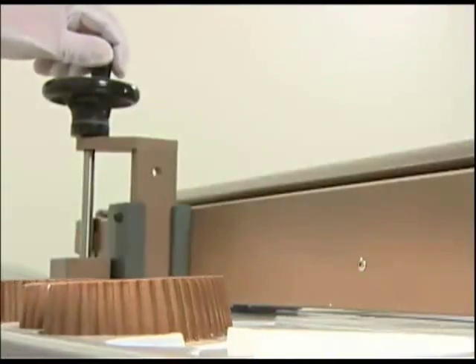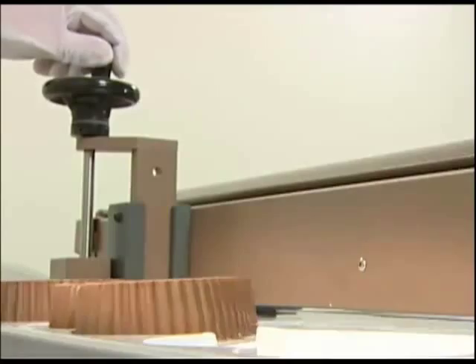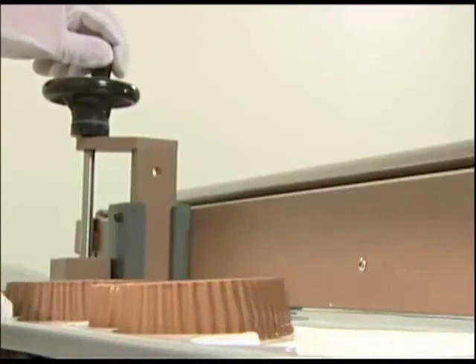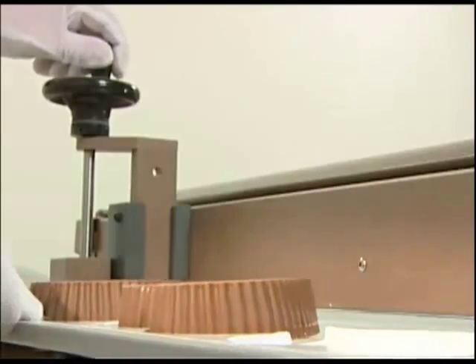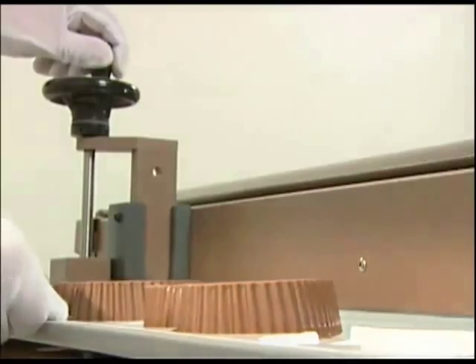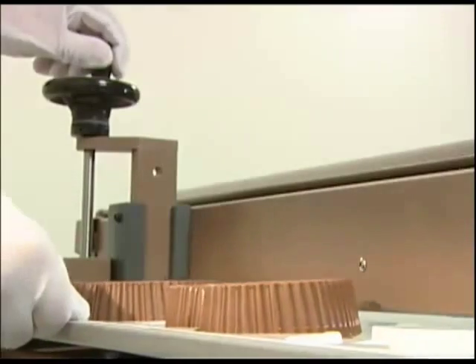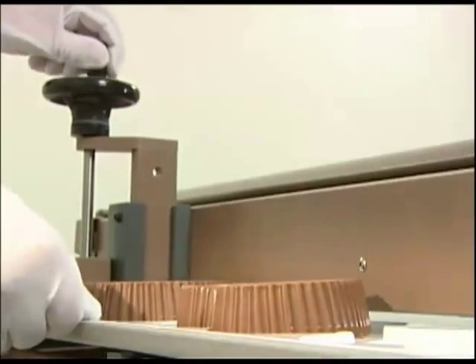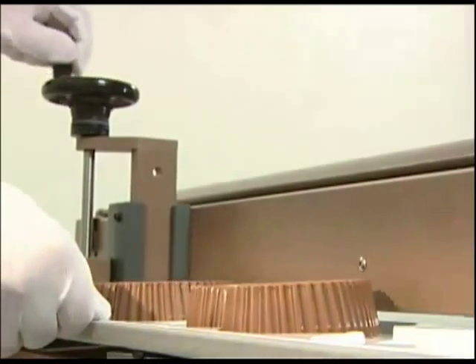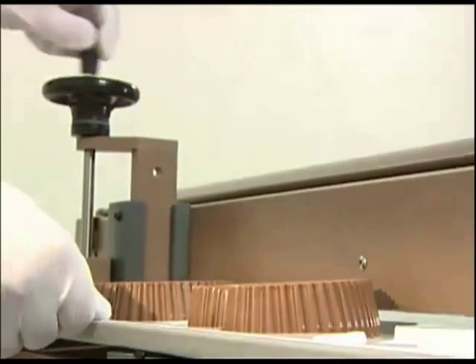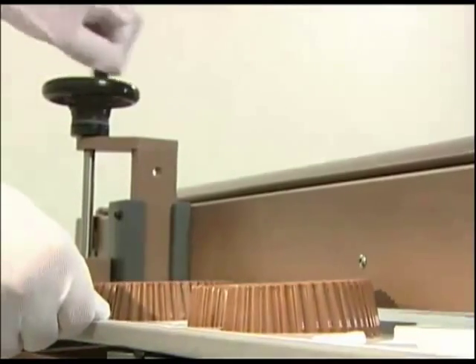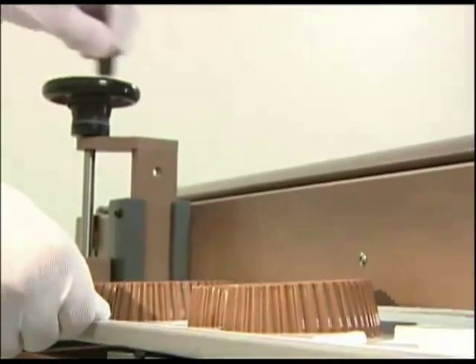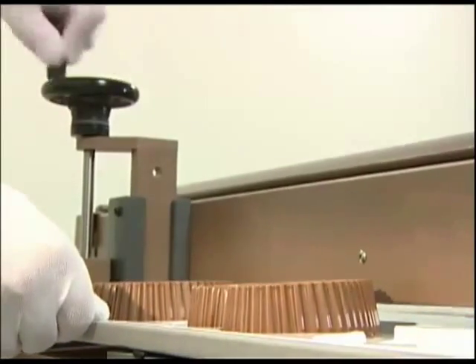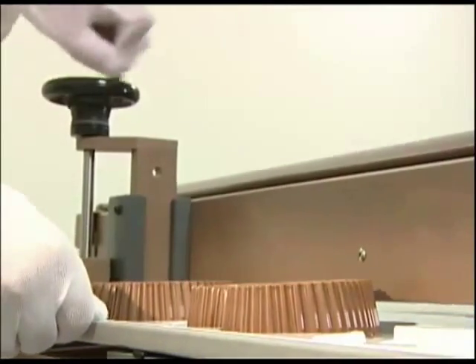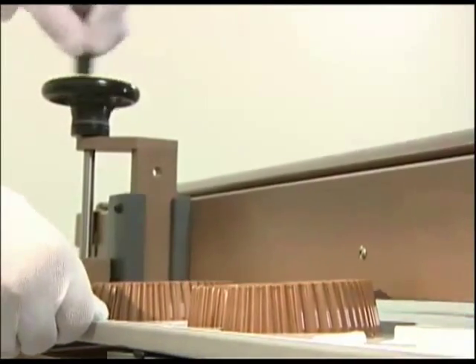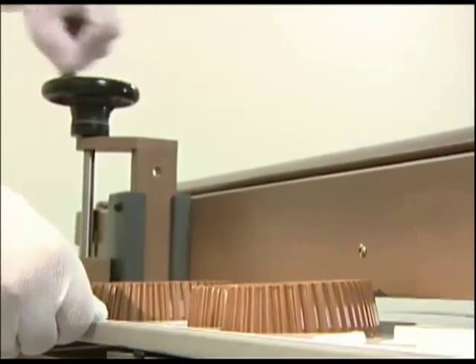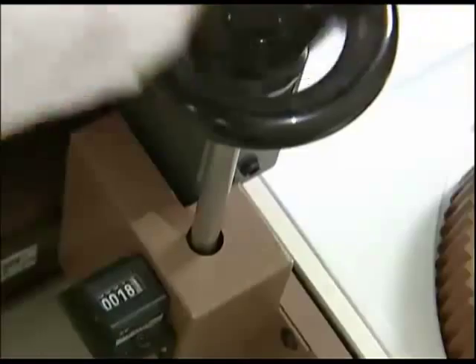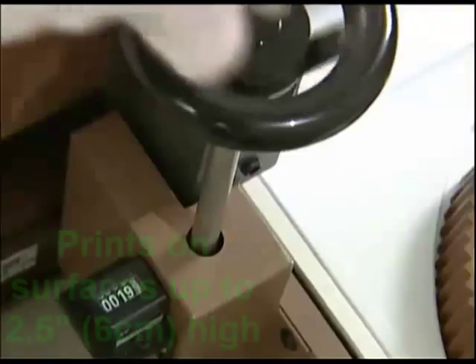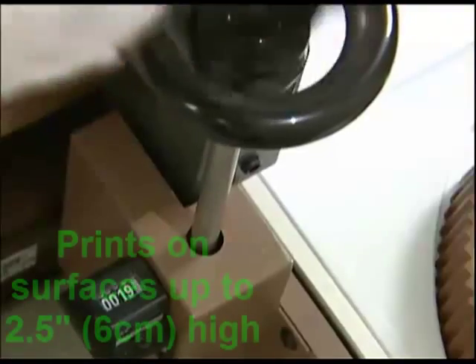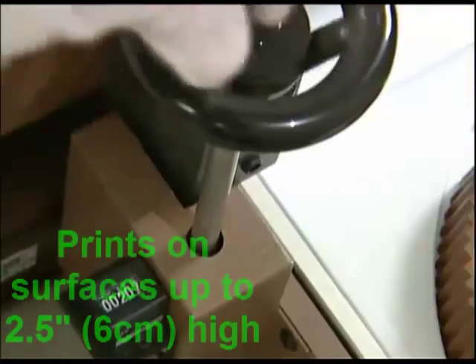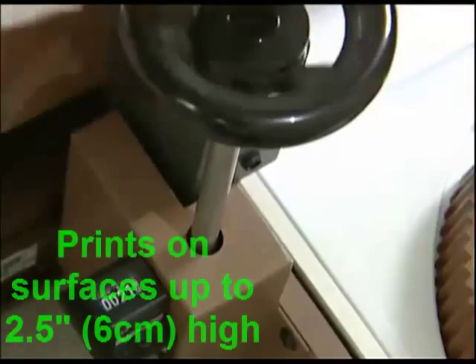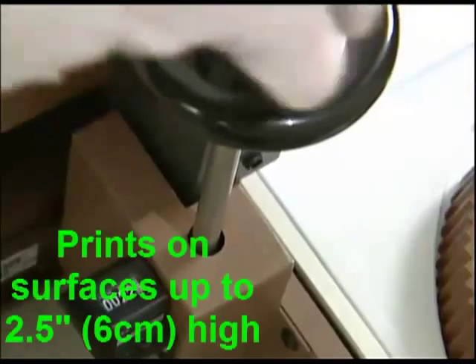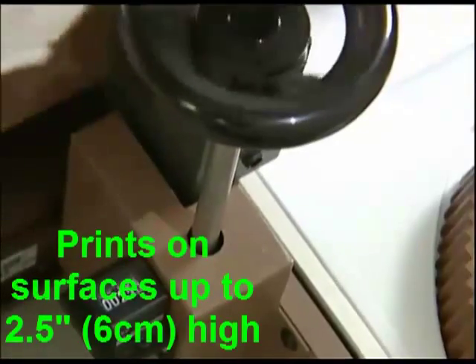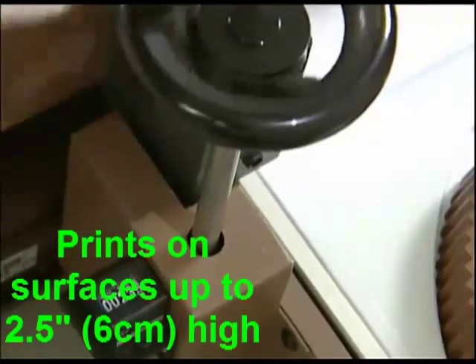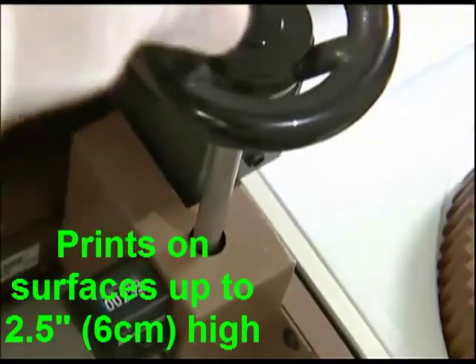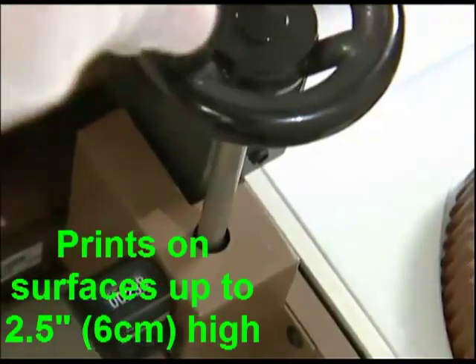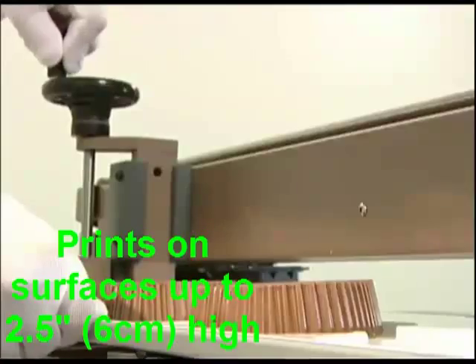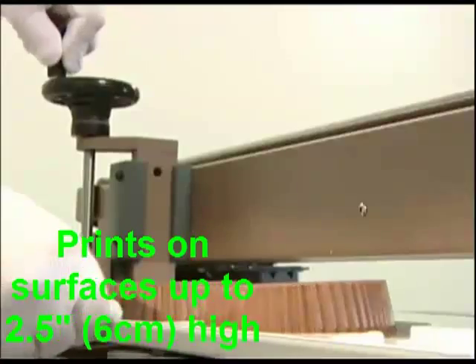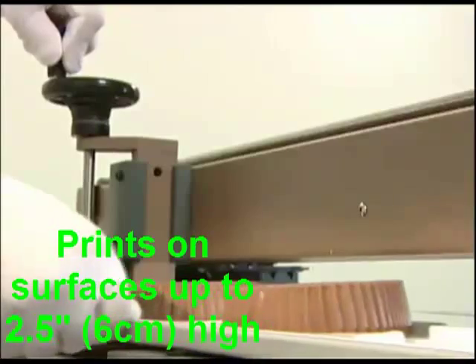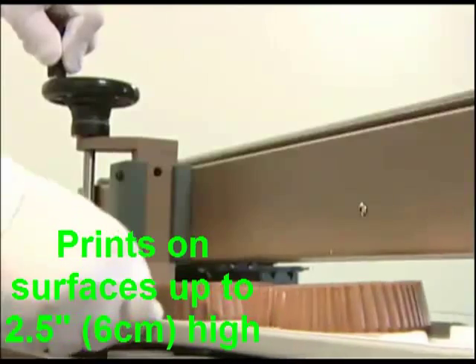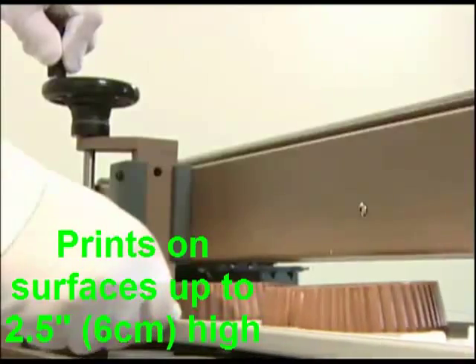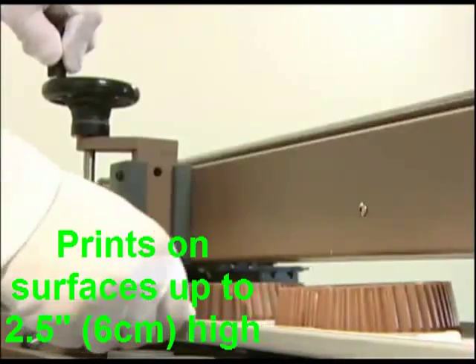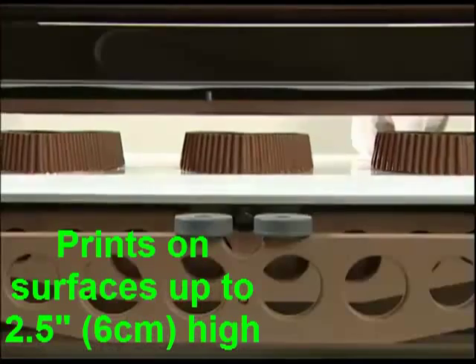The height adjustment feature allows you to raise and lower the printer head in order to print on products of up to 2.5 inches.